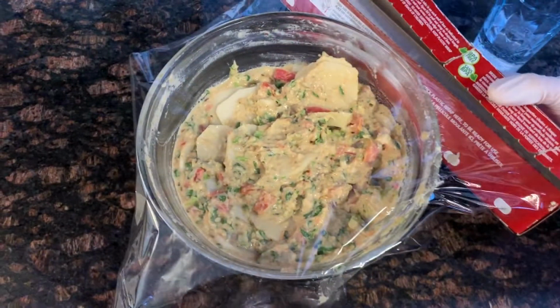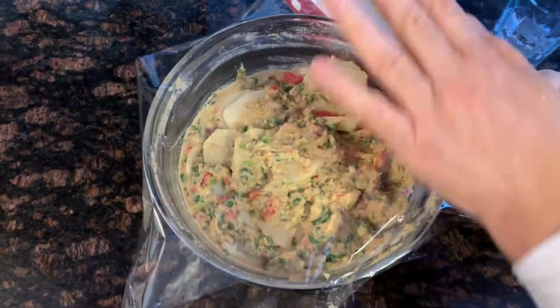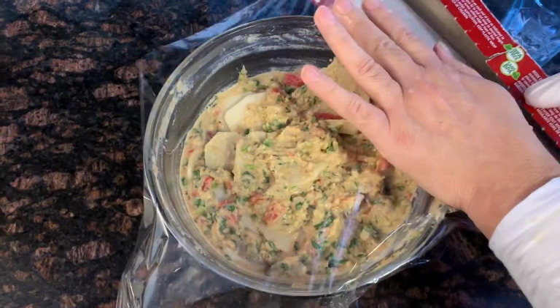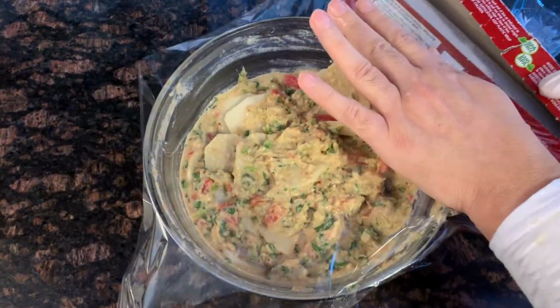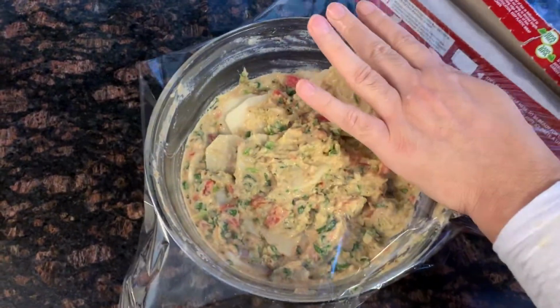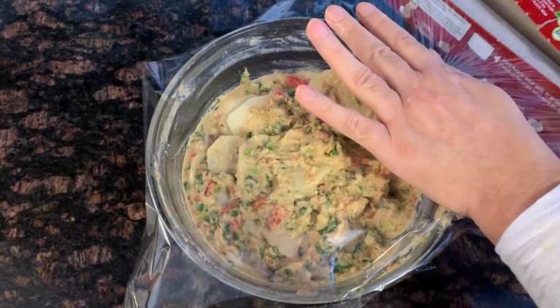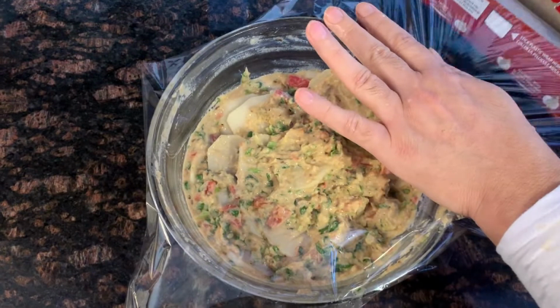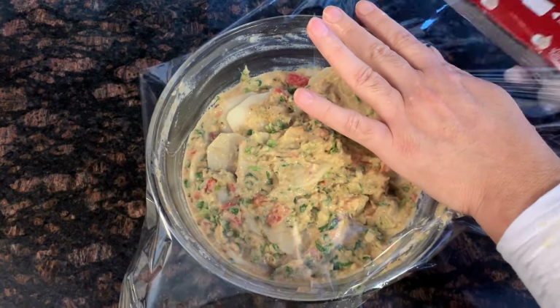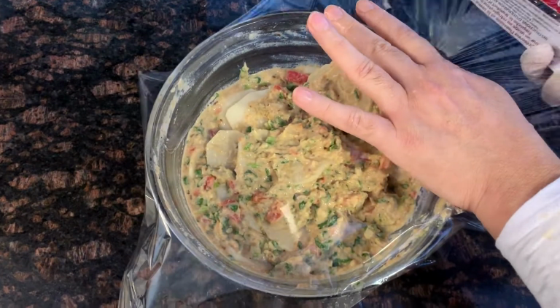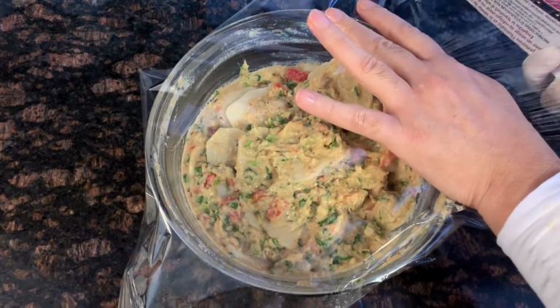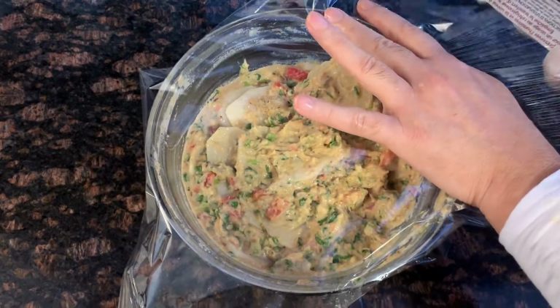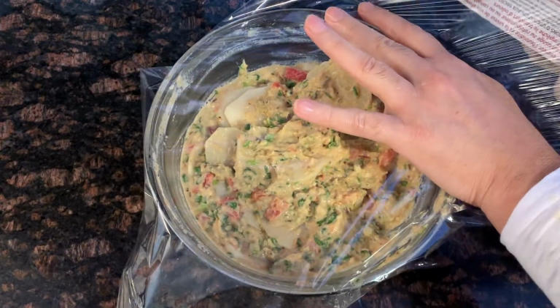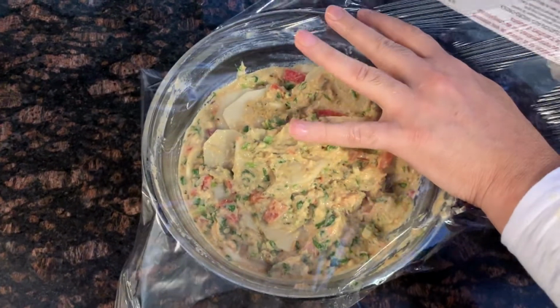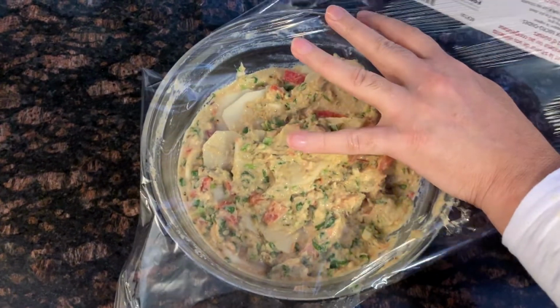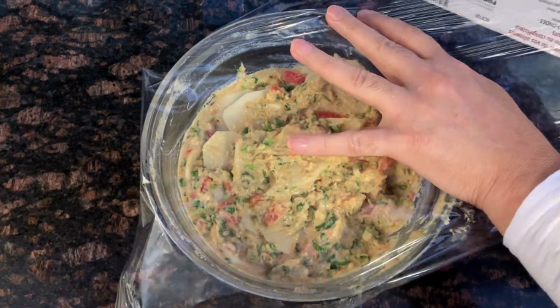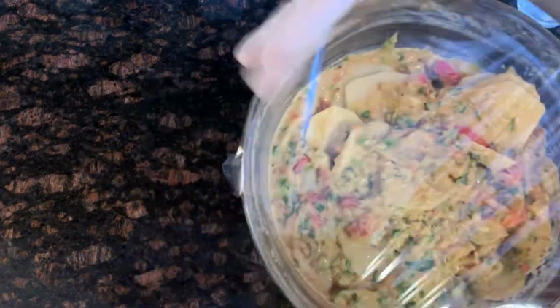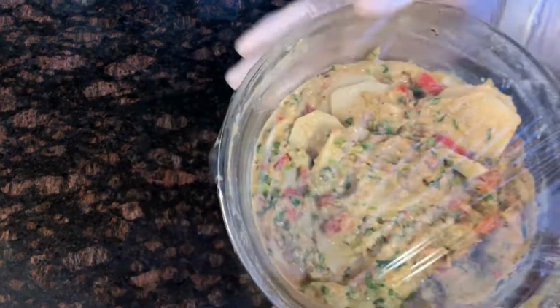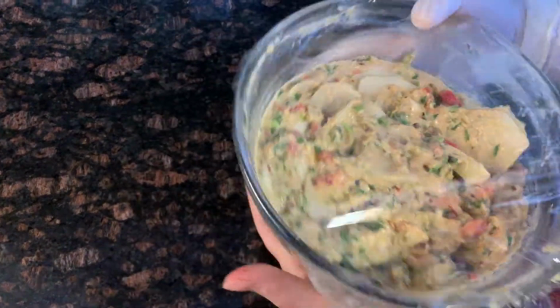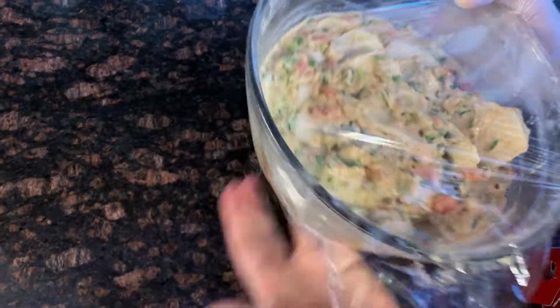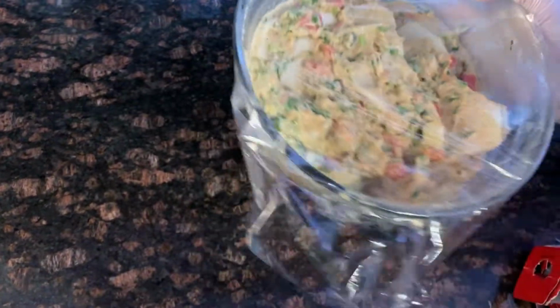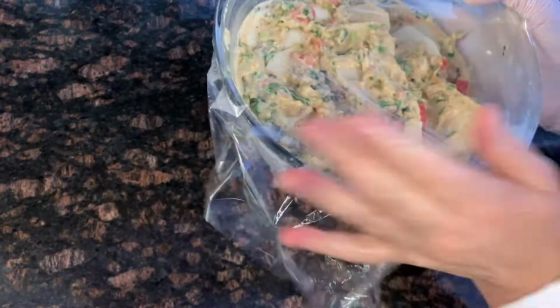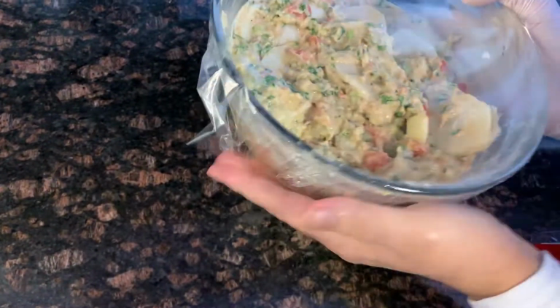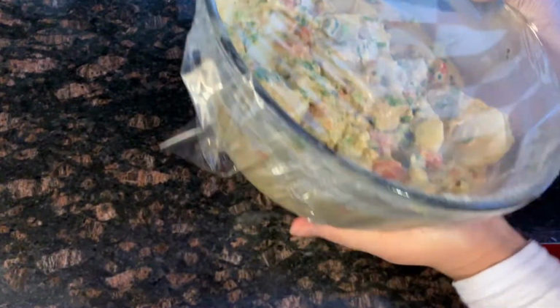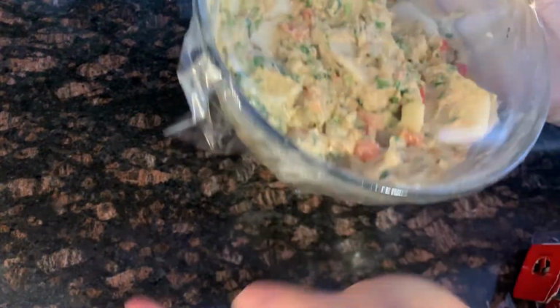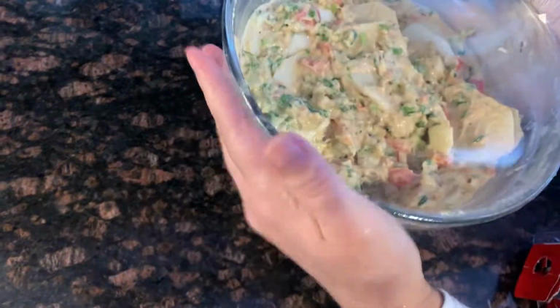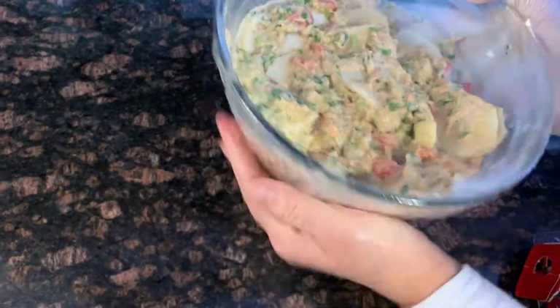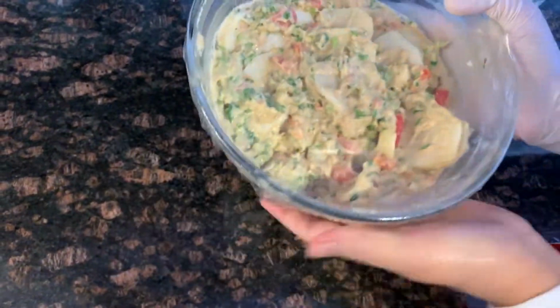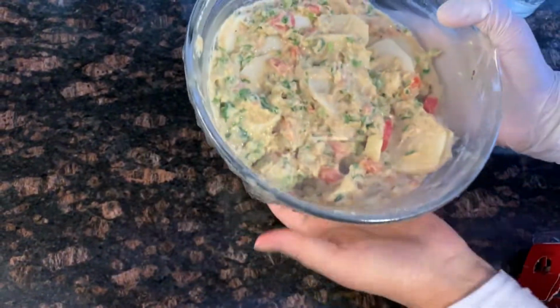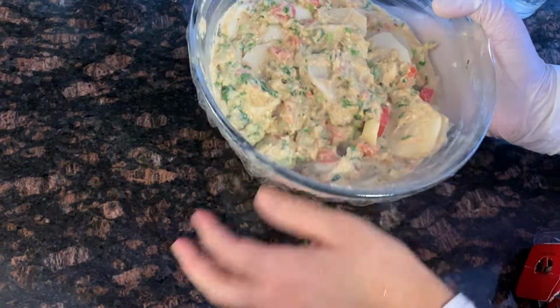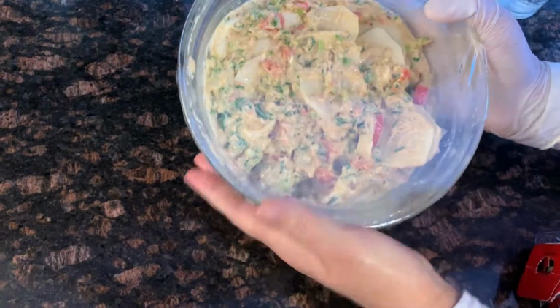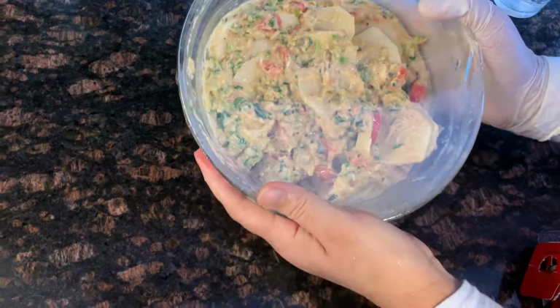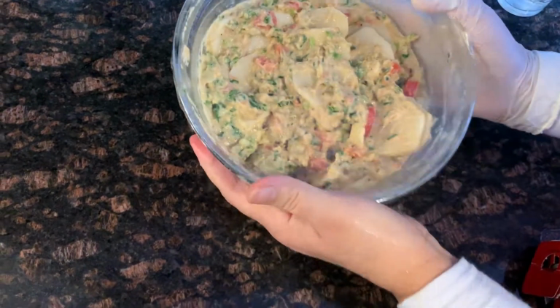We're going to leave this out to rest on the counter for 15 minutes. Put some plastic wrap on it and leave it on the counter.